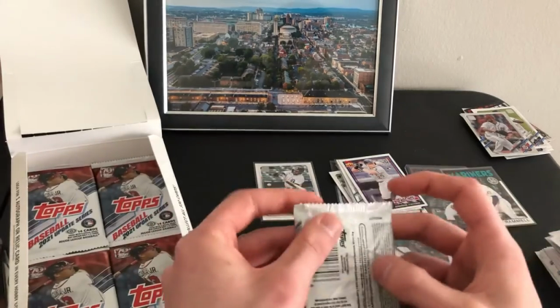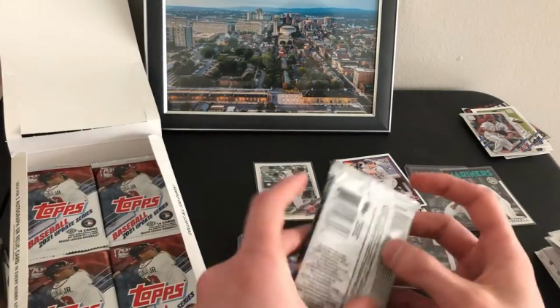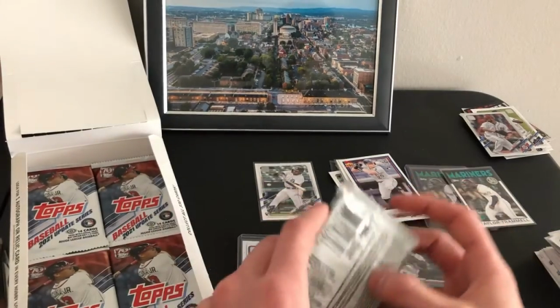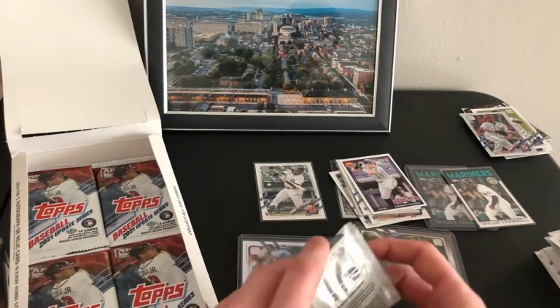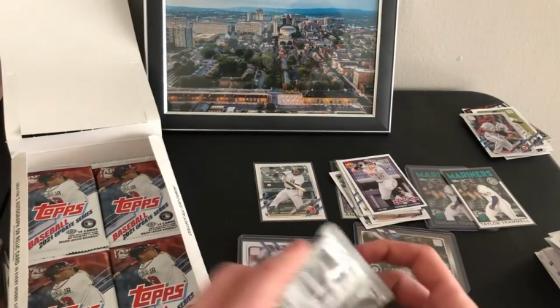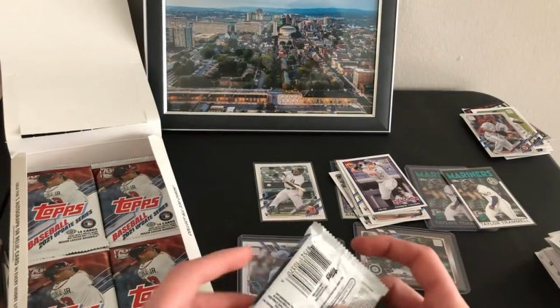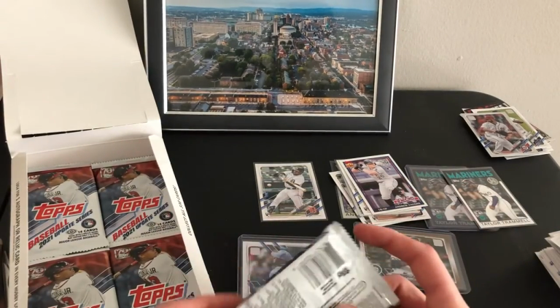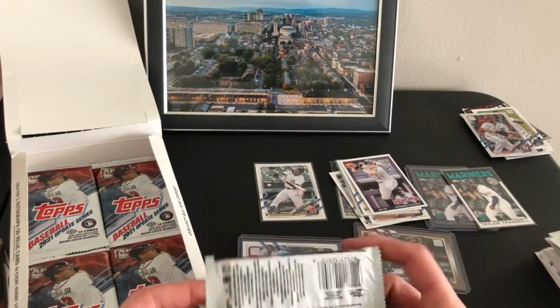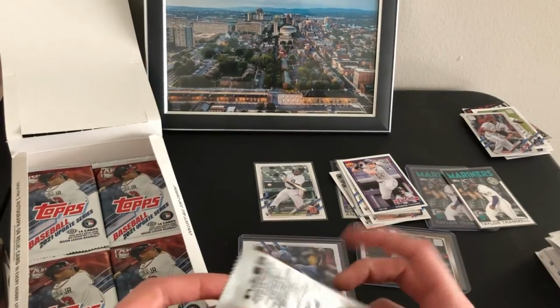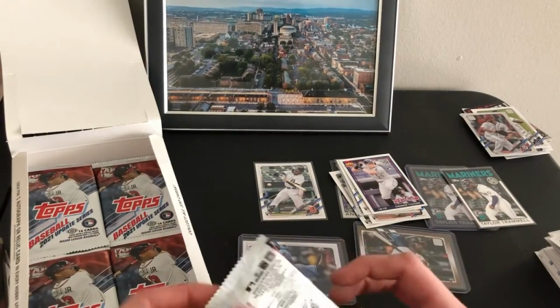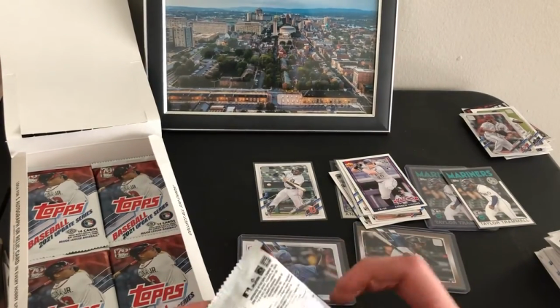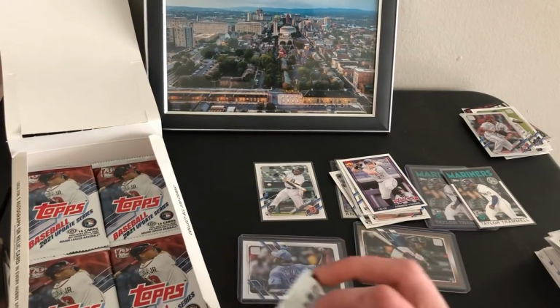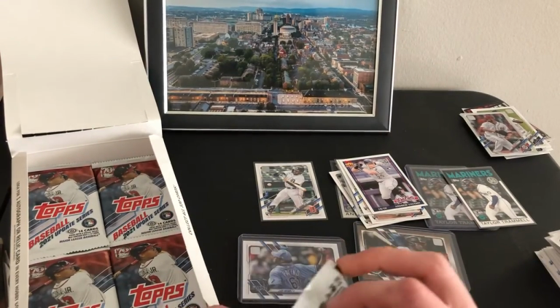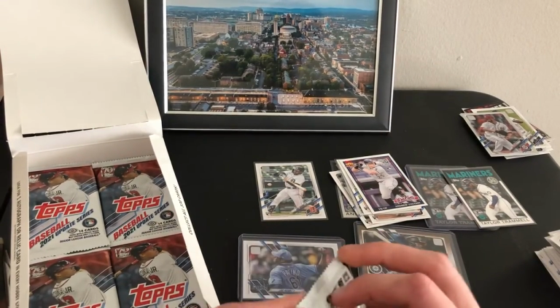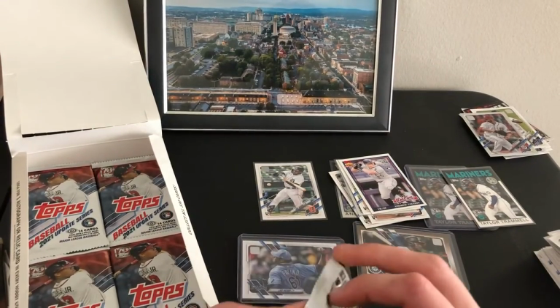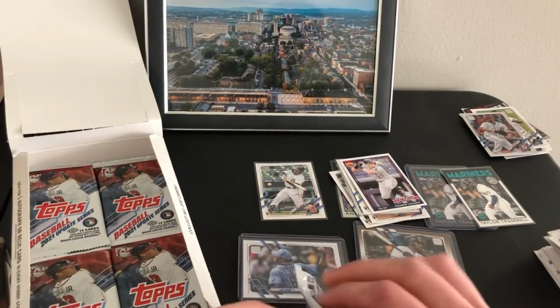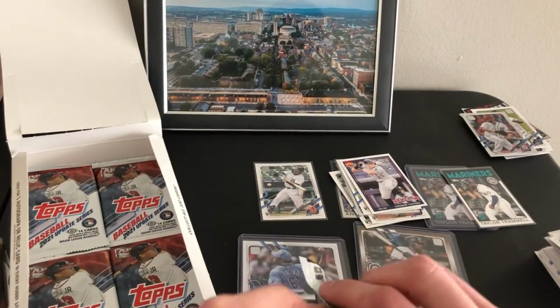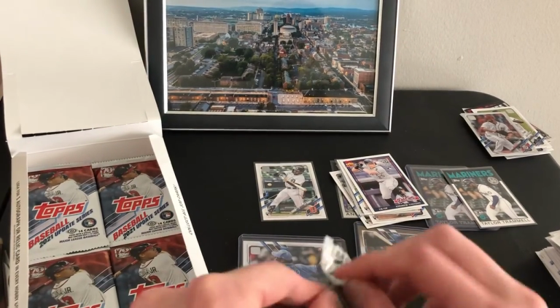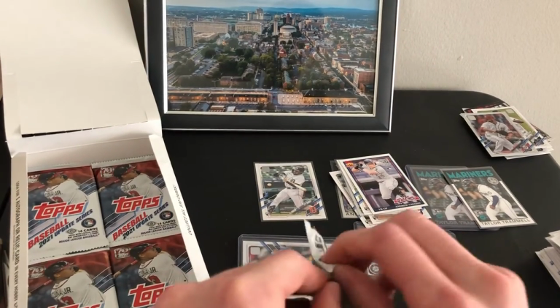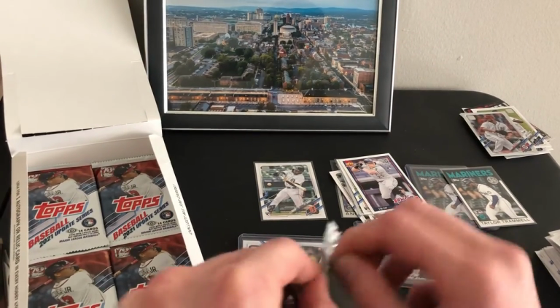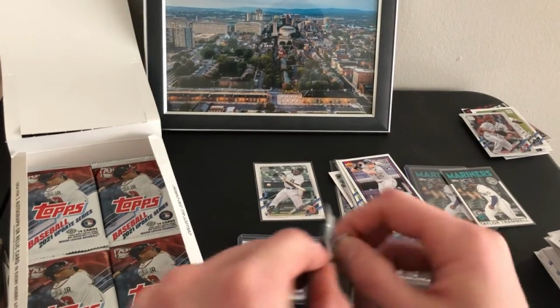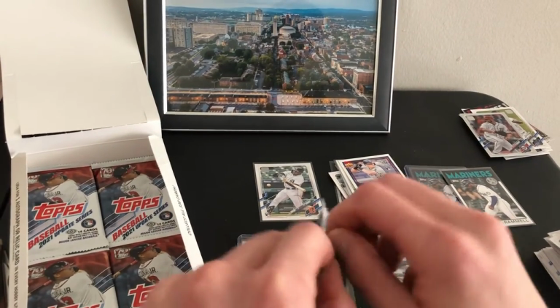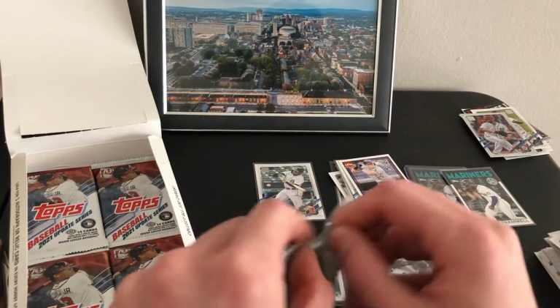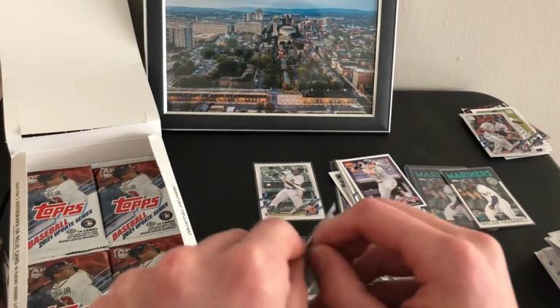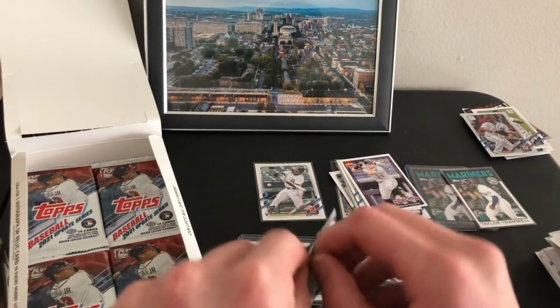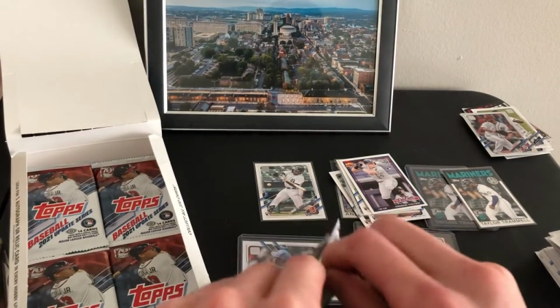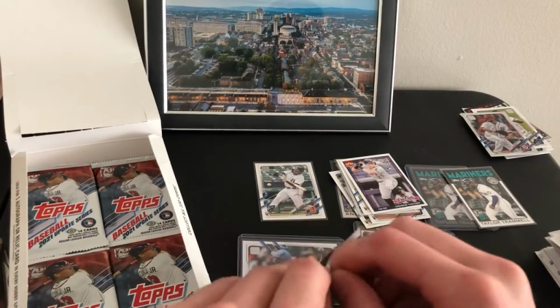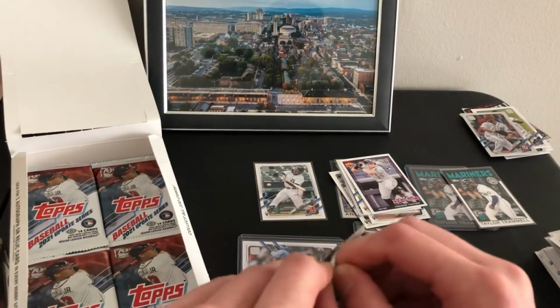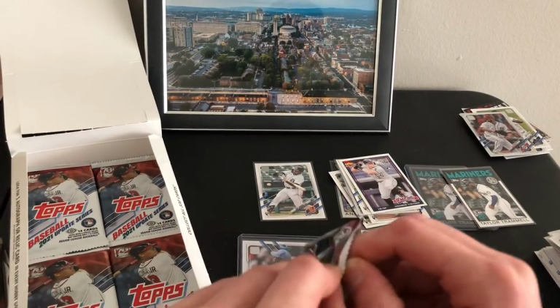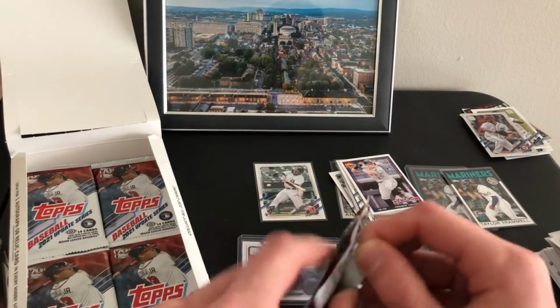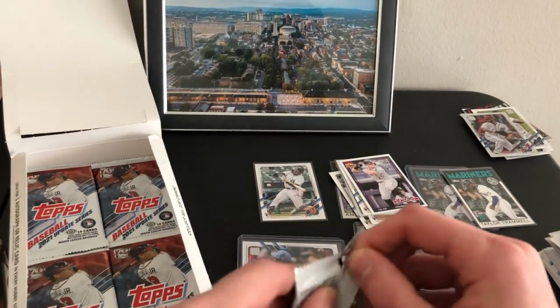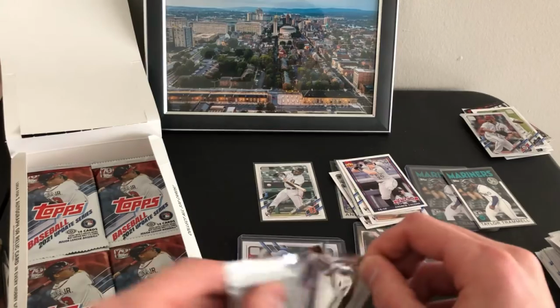Only one gold so far I think, two silver foils — probably get one or two more.